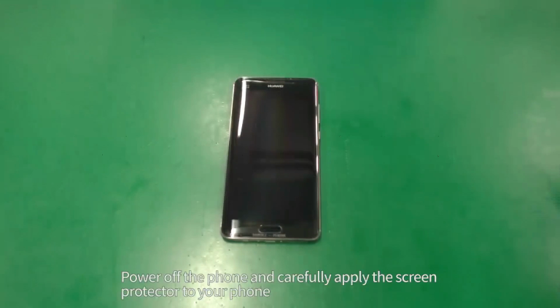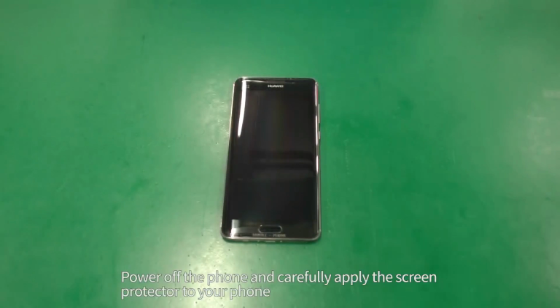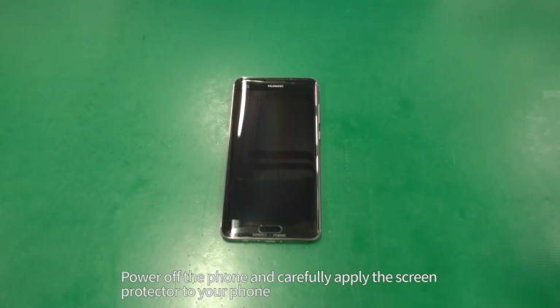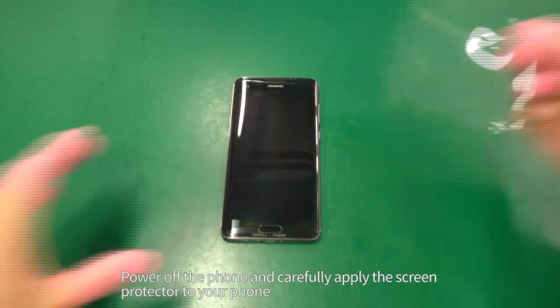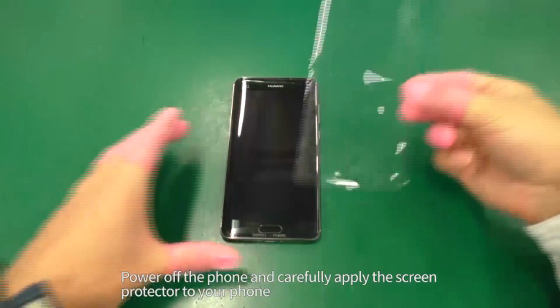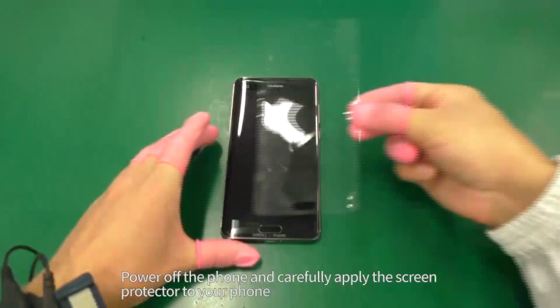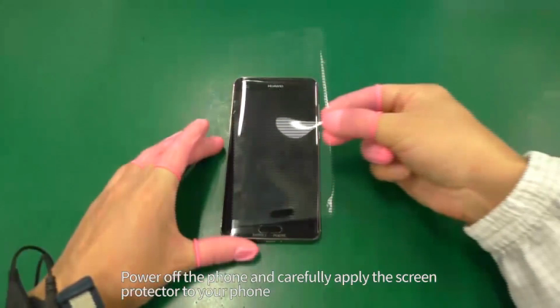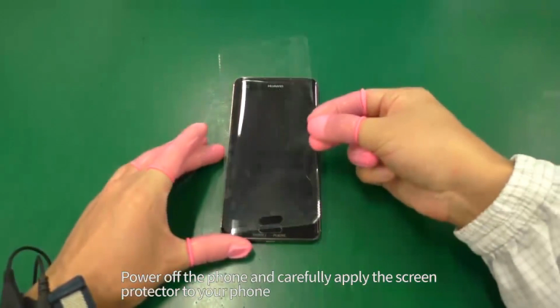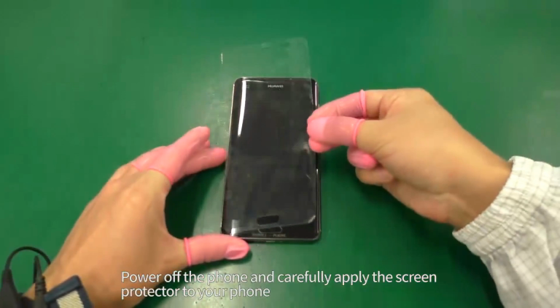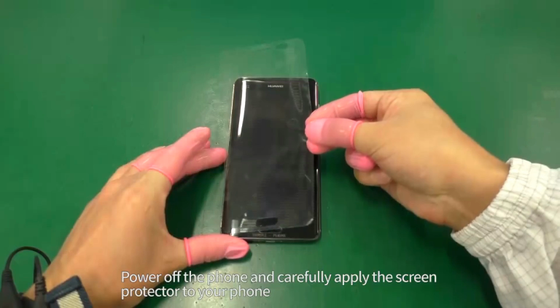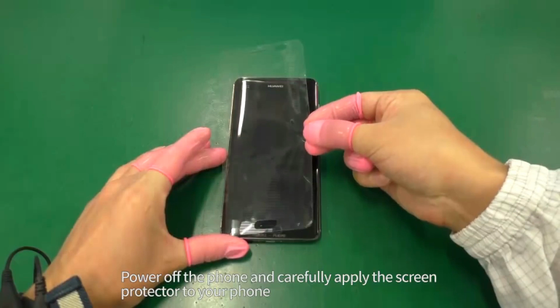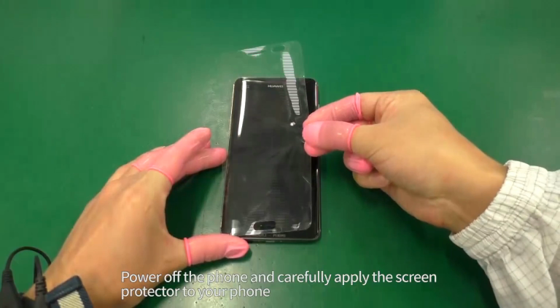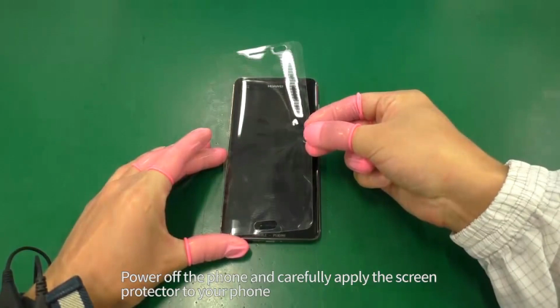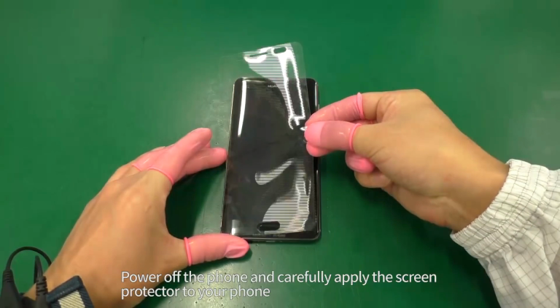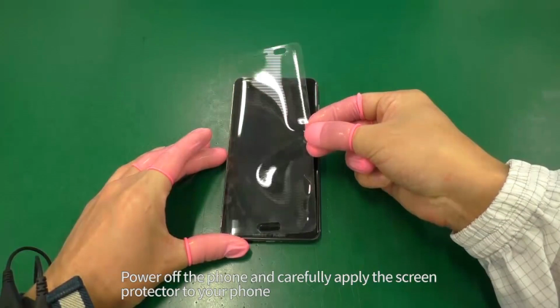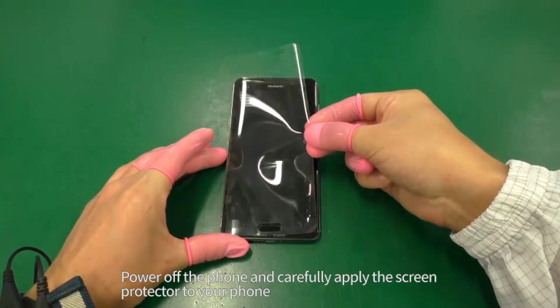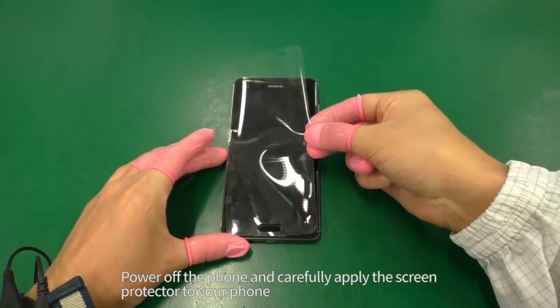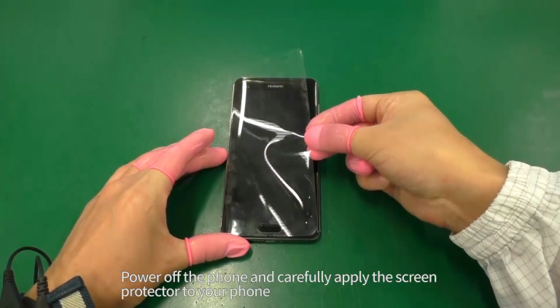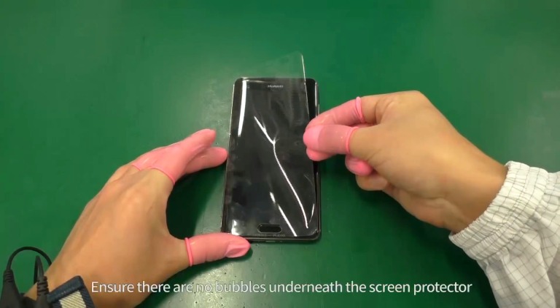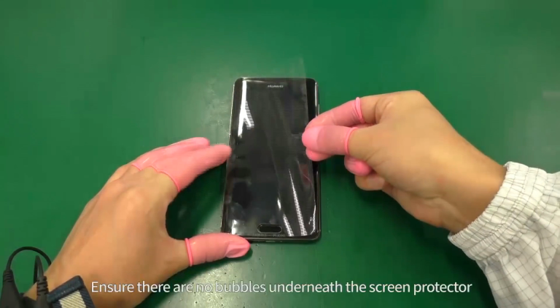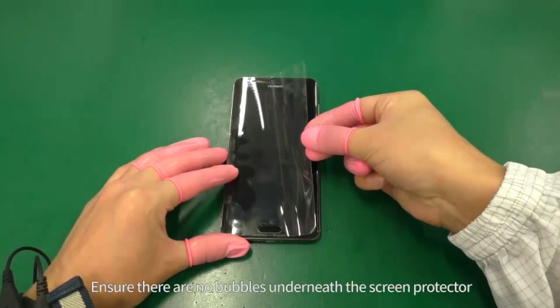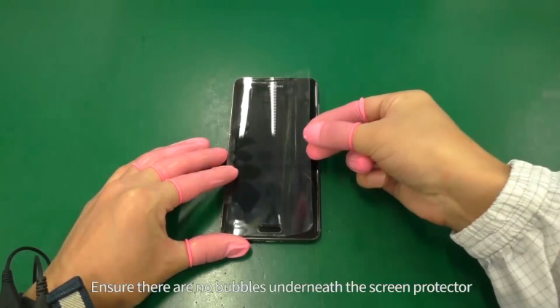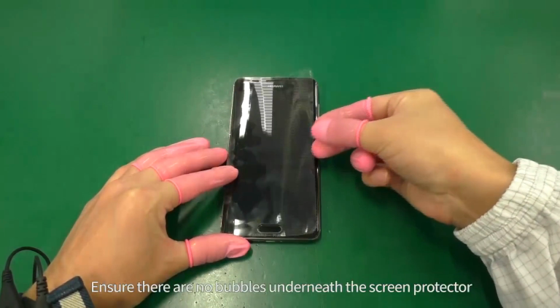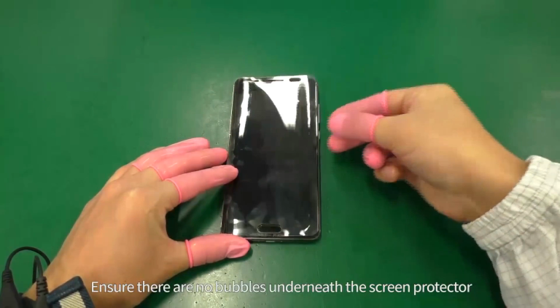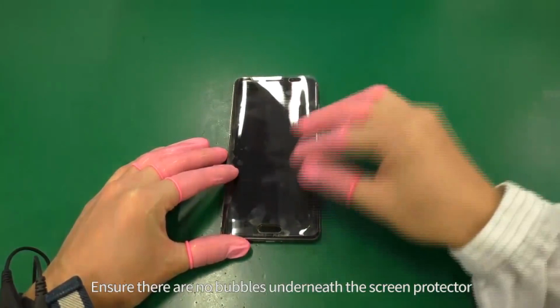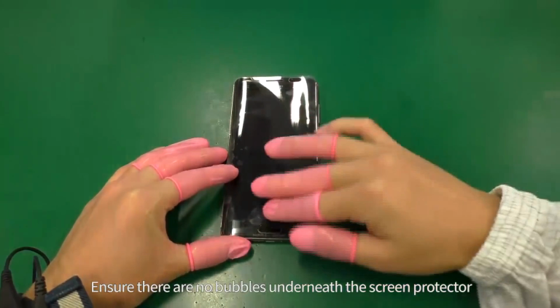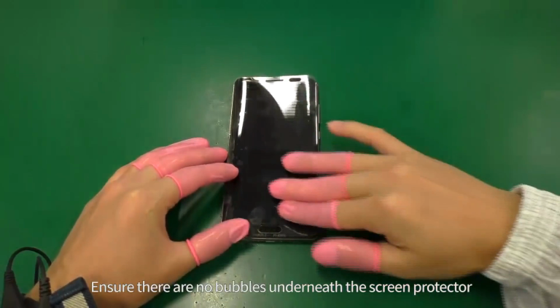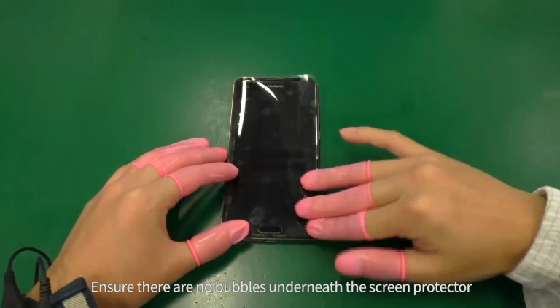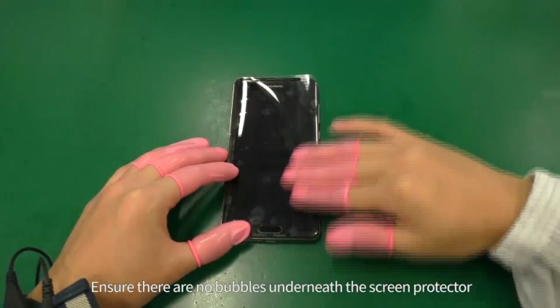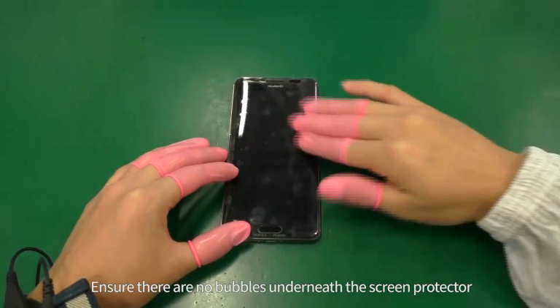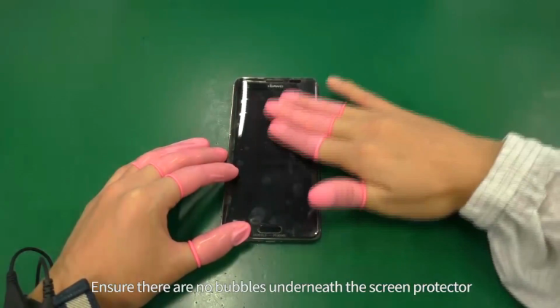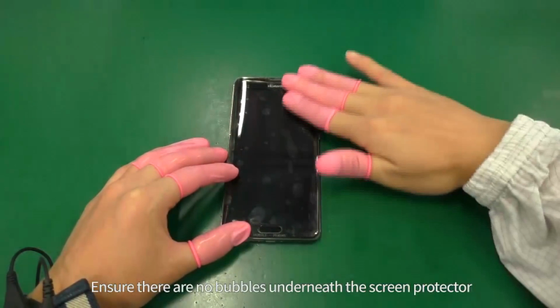Power off the phone and carefully apply the screen protector to your phone. Ensure there are no bubbles underneath the screen protector.